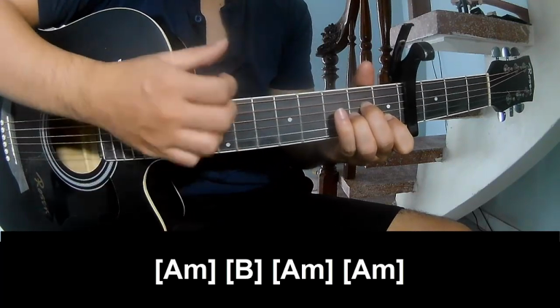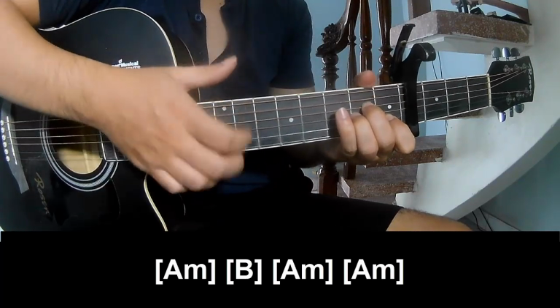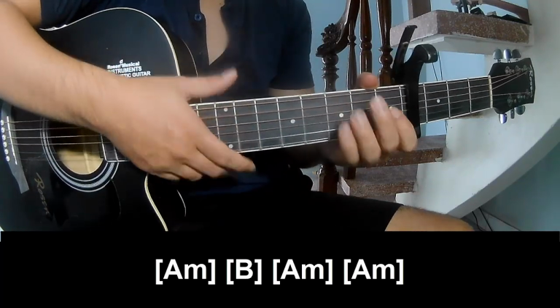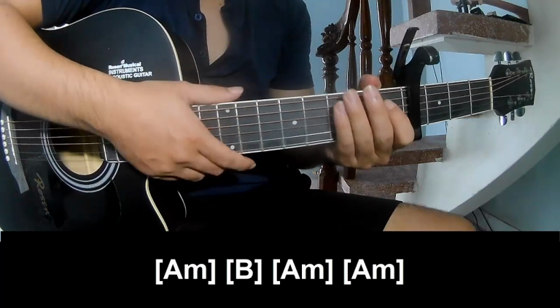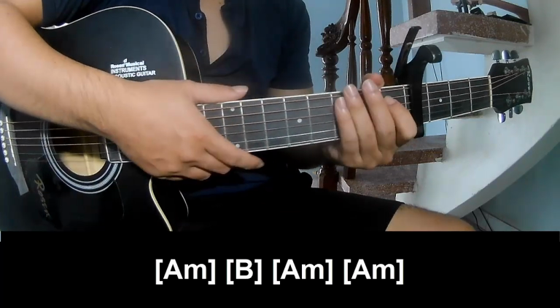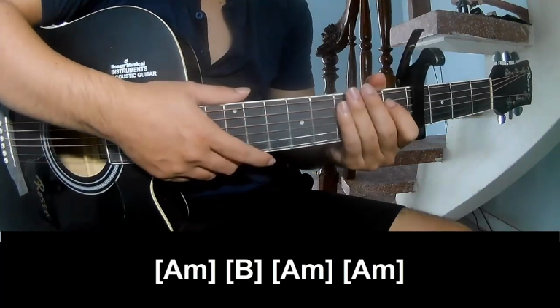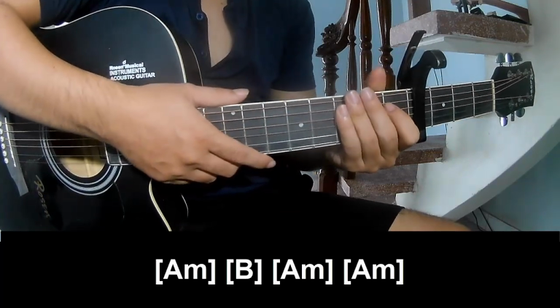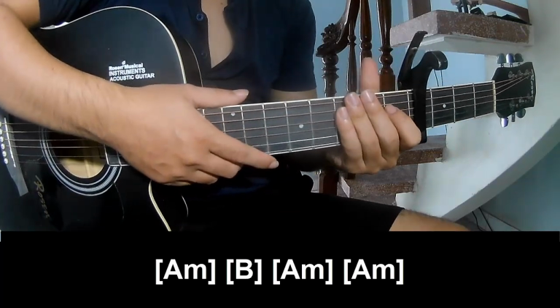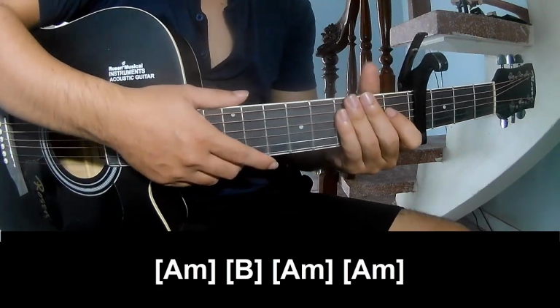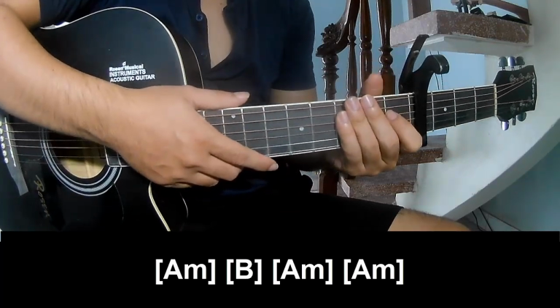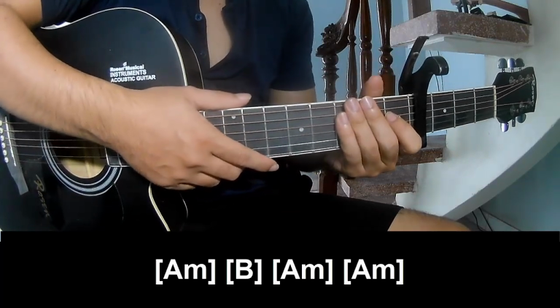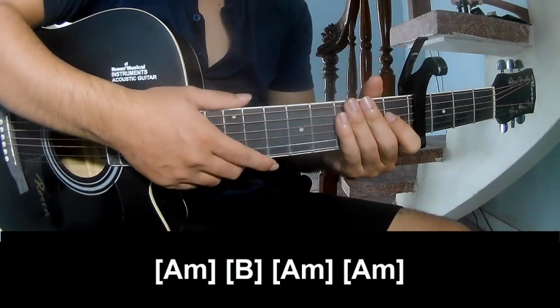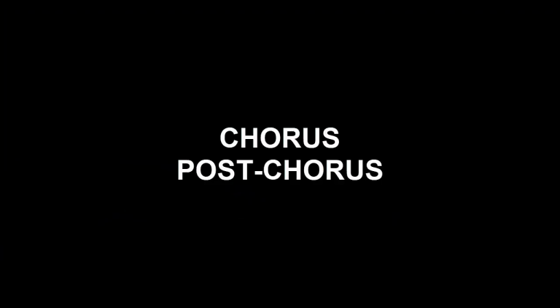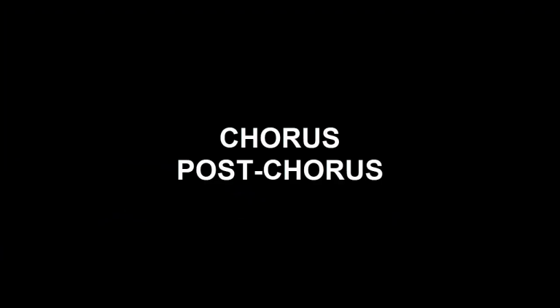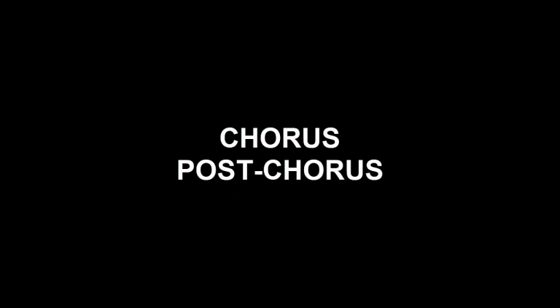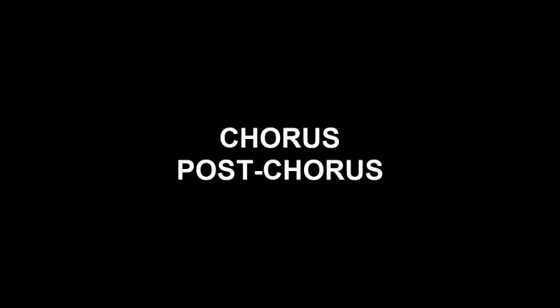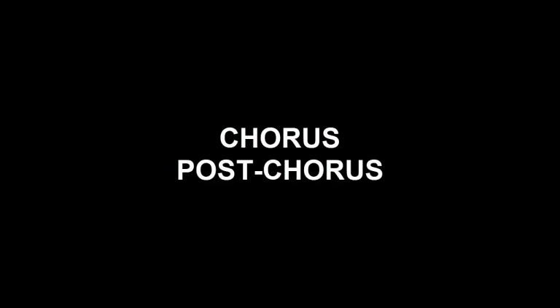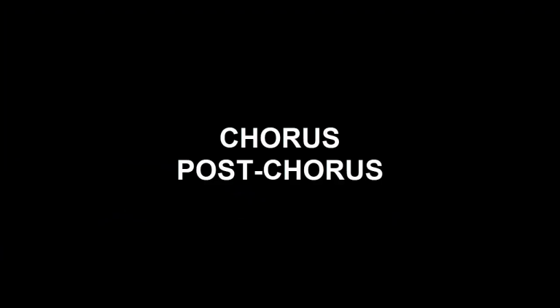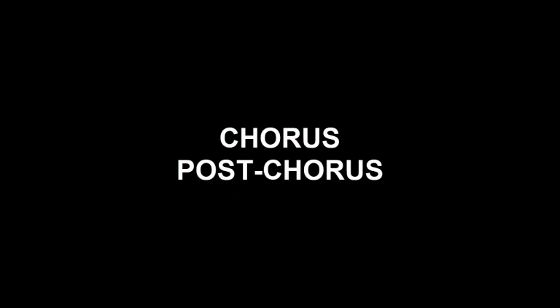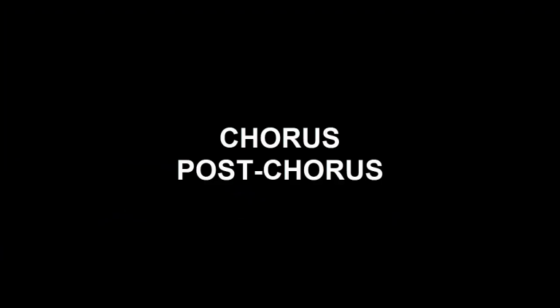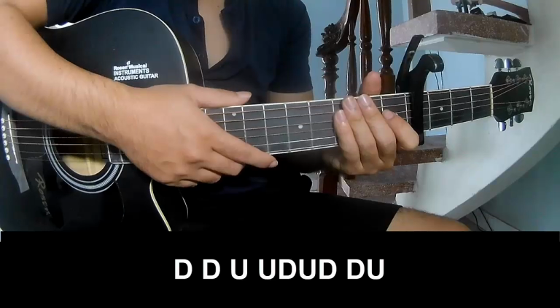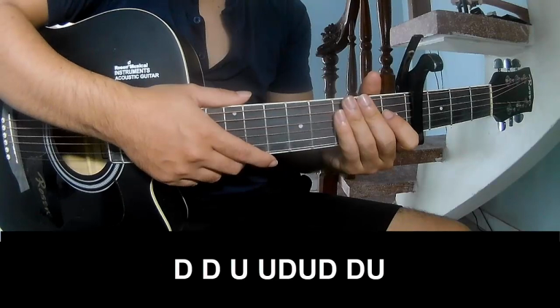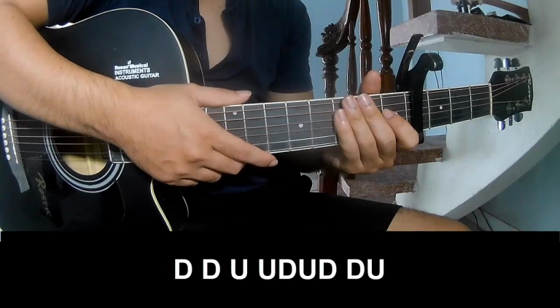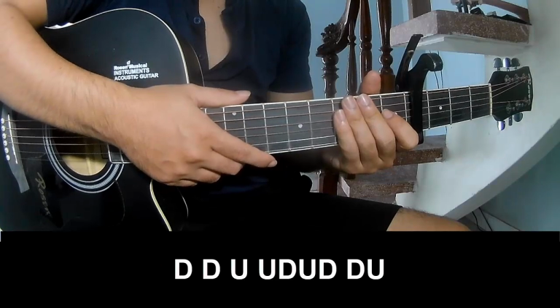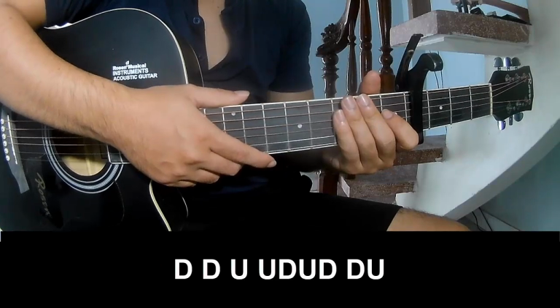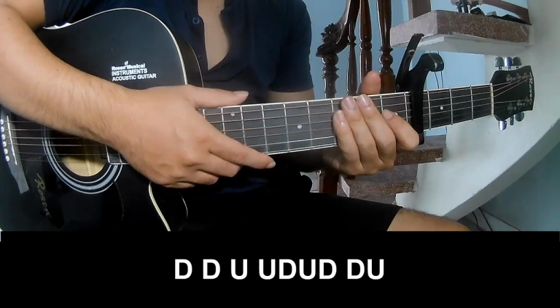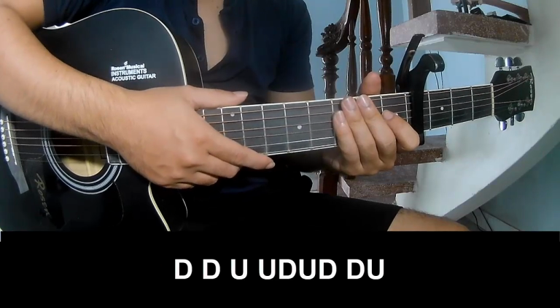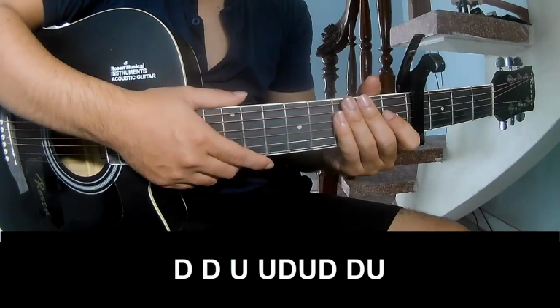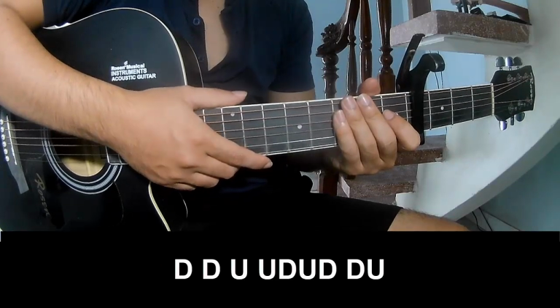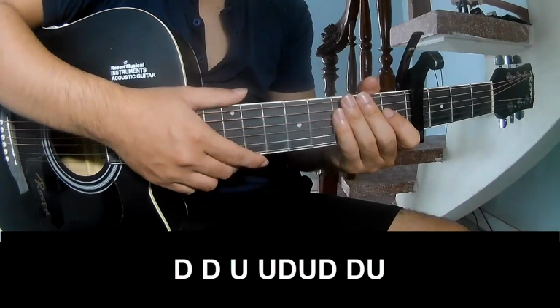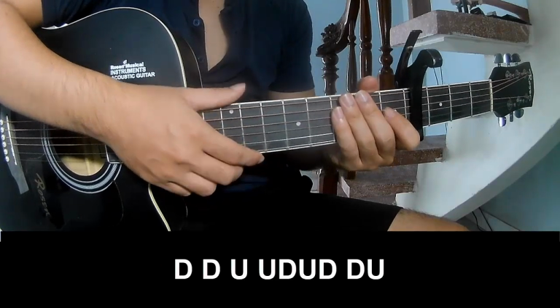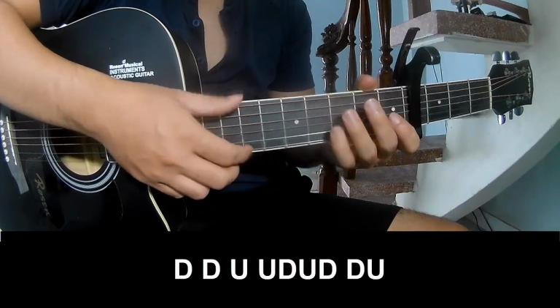Hit strumming the same way for the track to the chorus and post chorus to play.